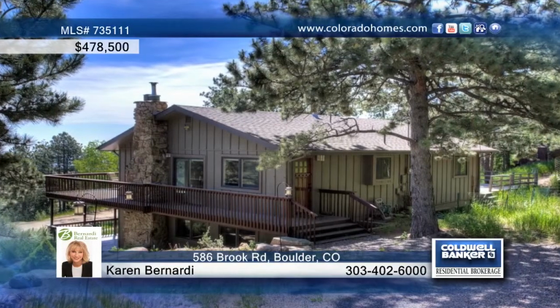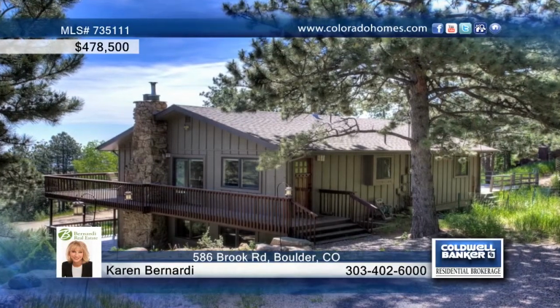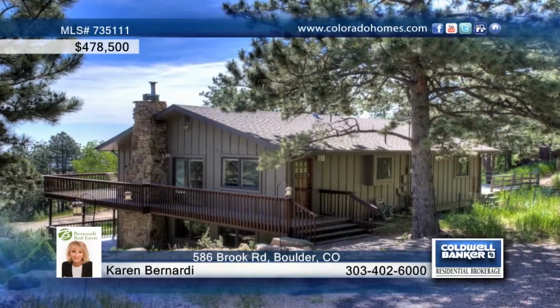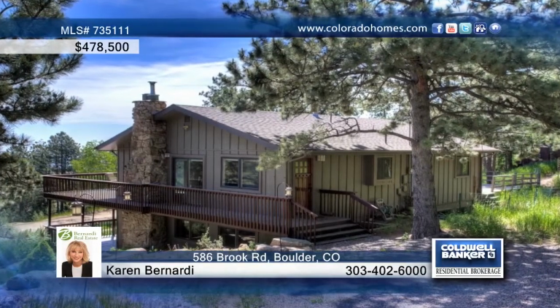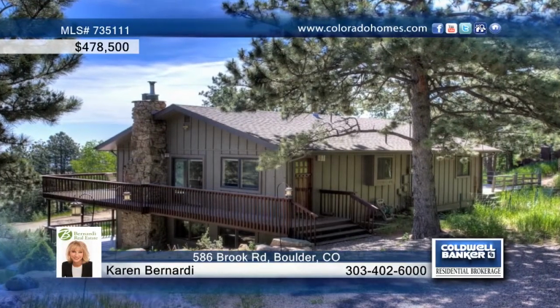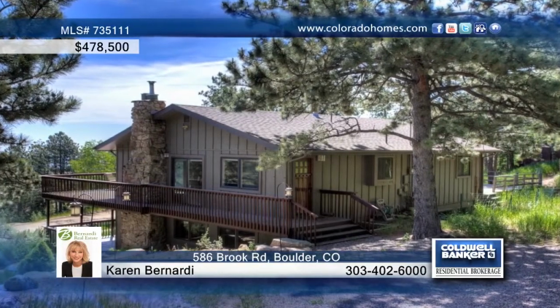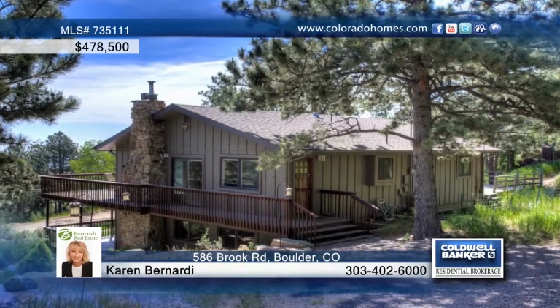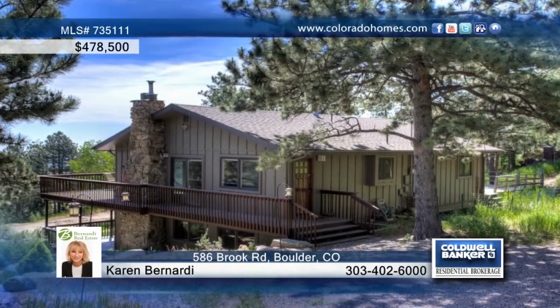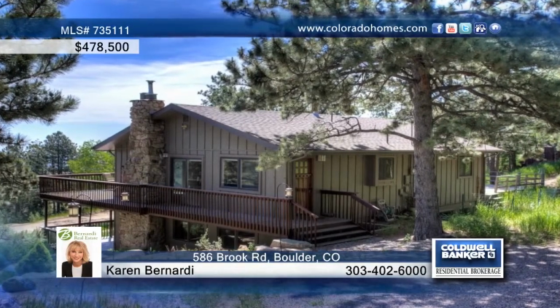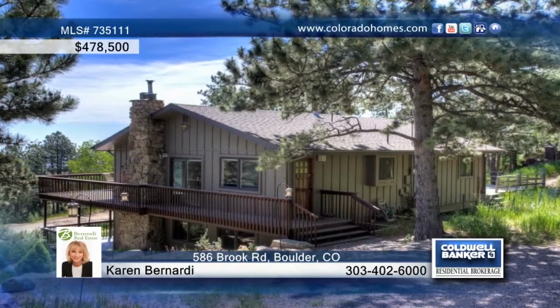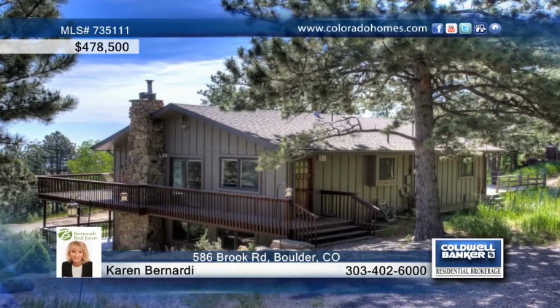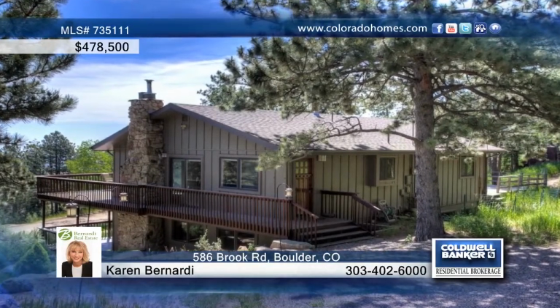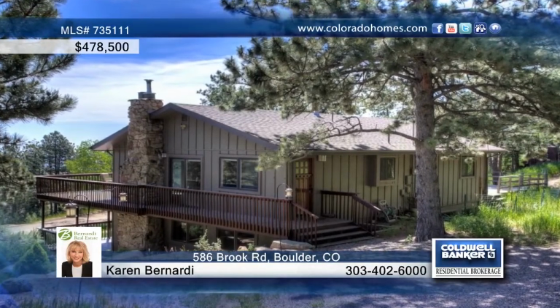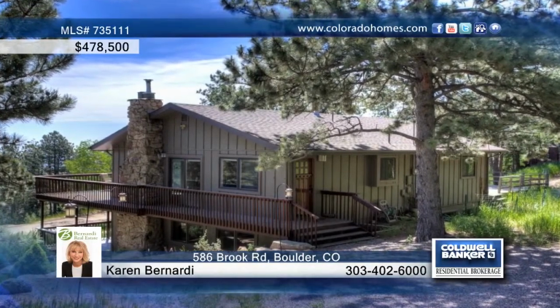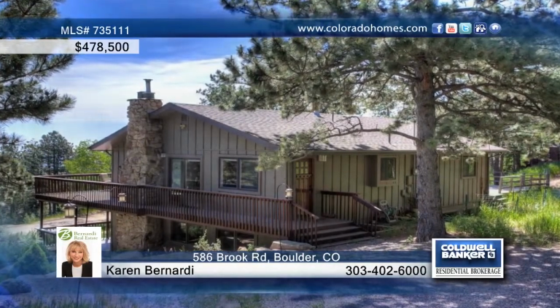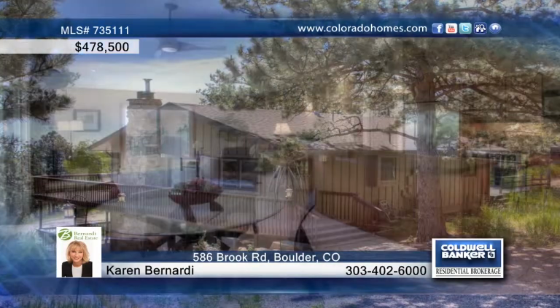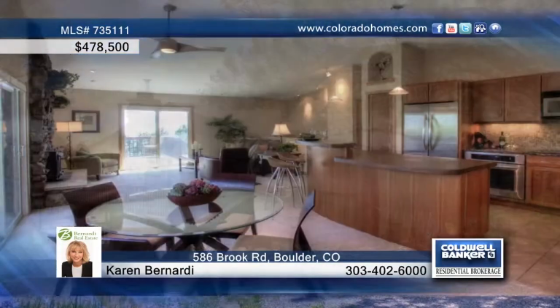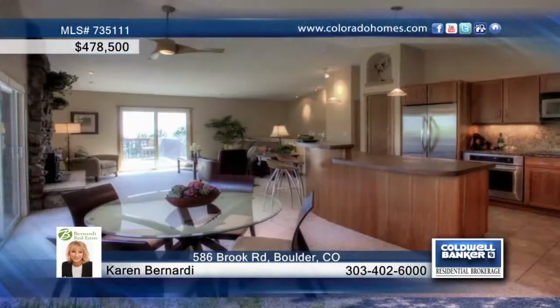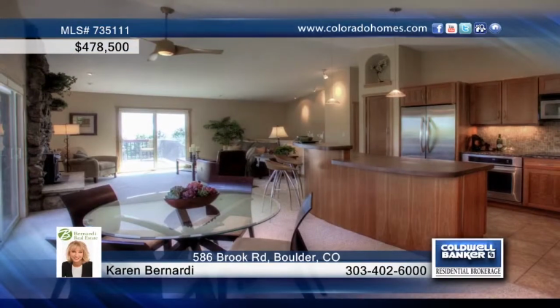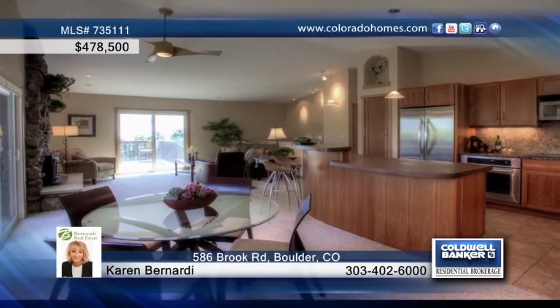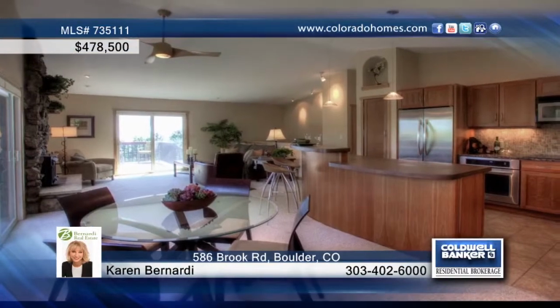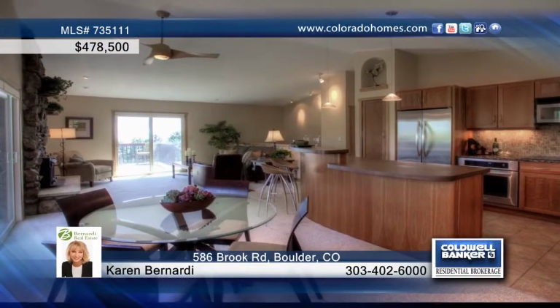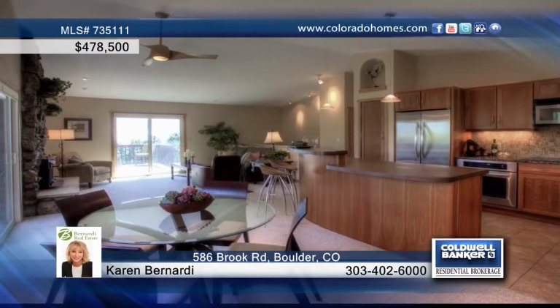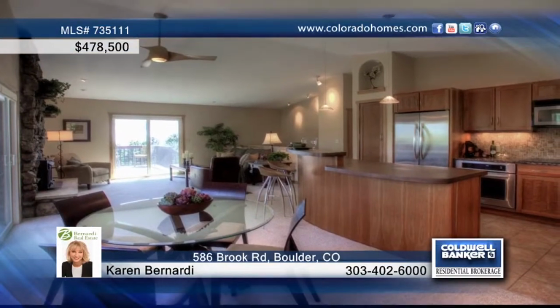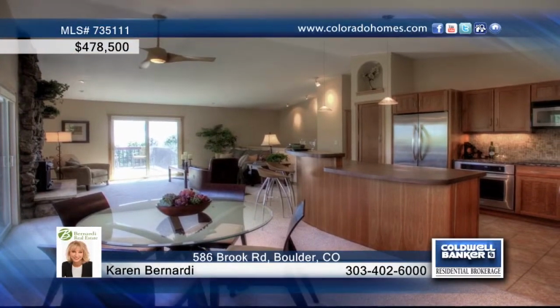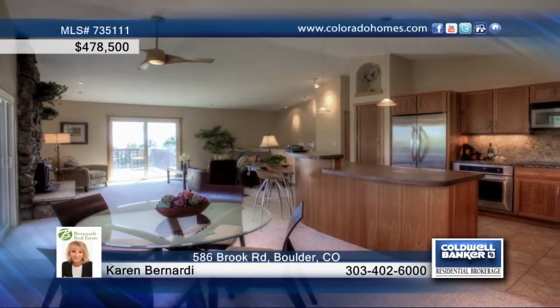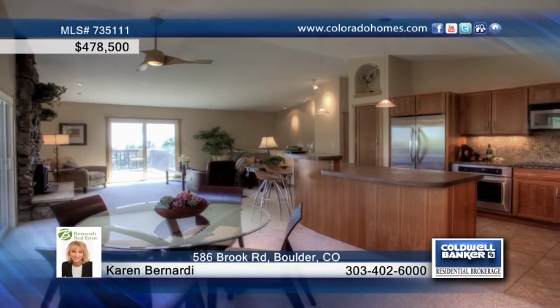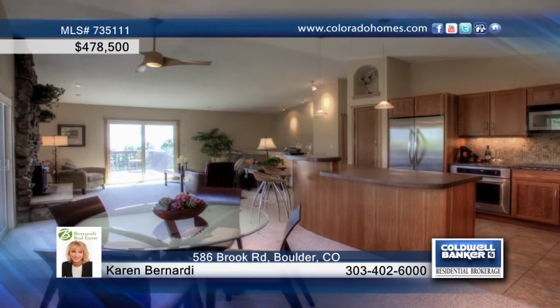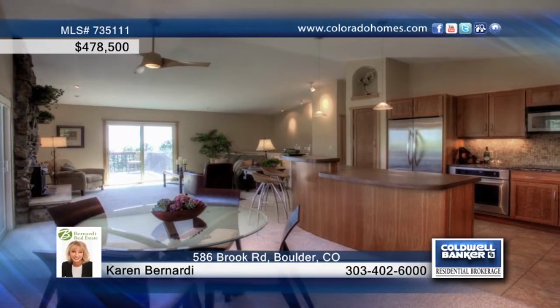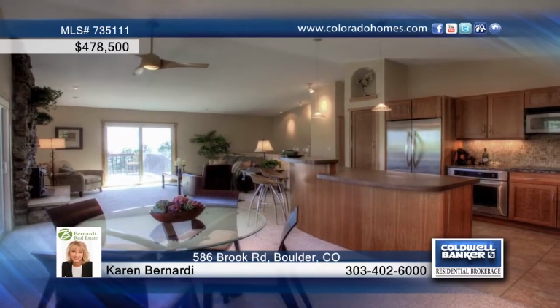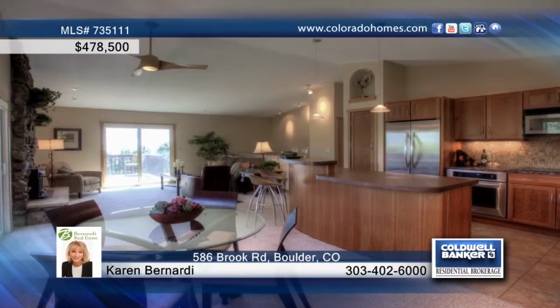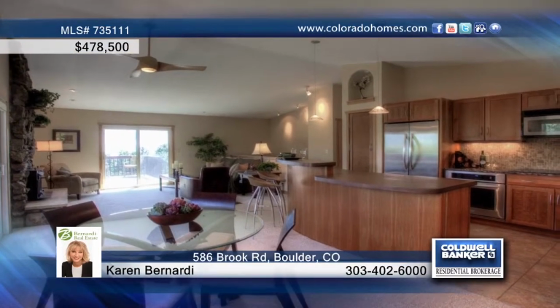Fall in love with this impressive updated bi-level ranch with wraparound redwood decks and a beautiful interior.